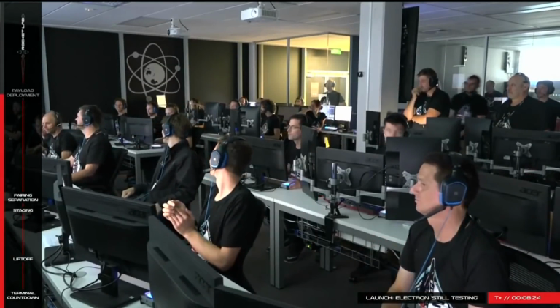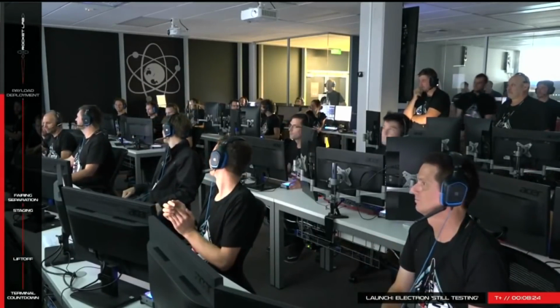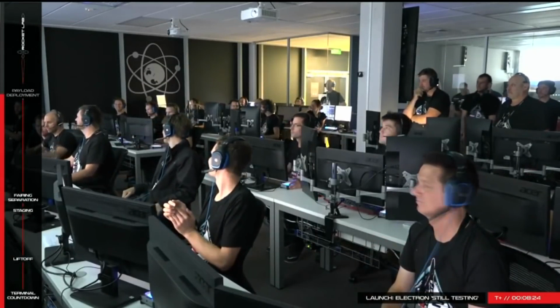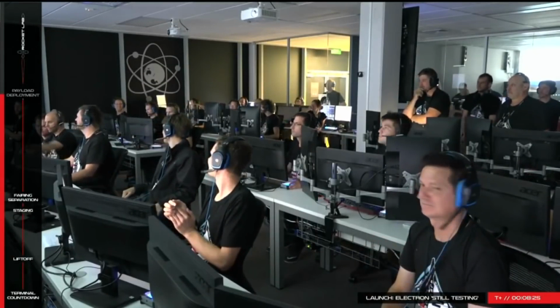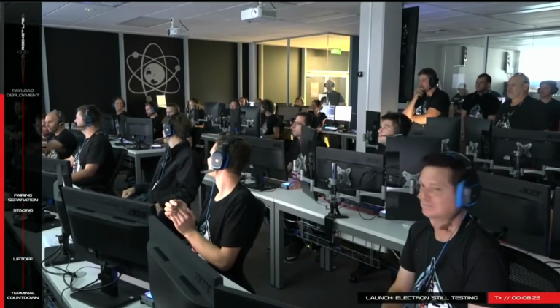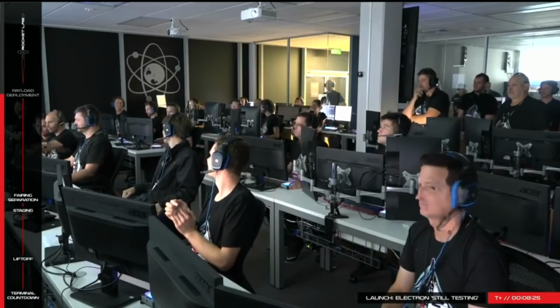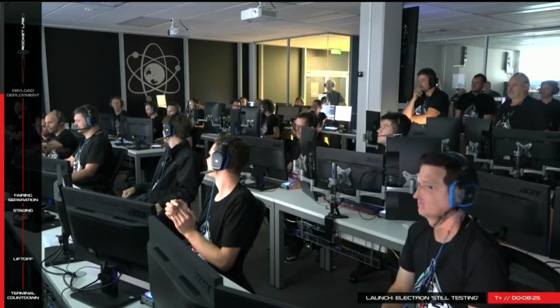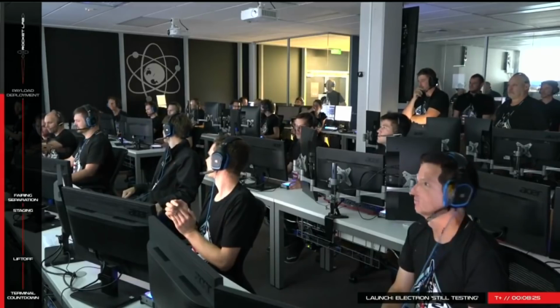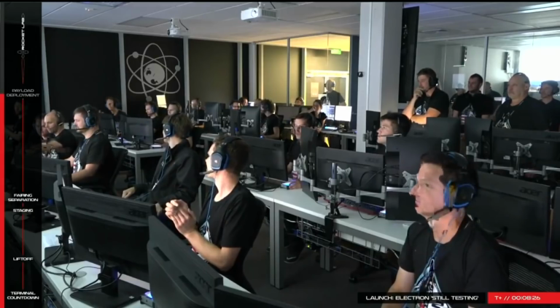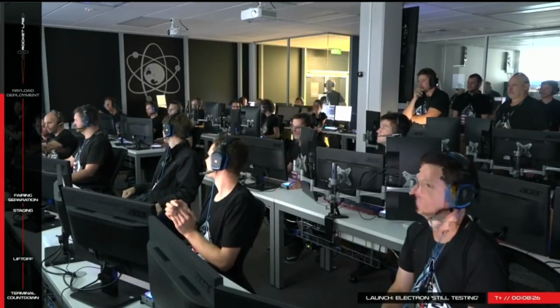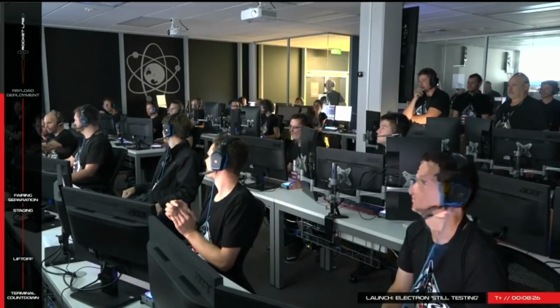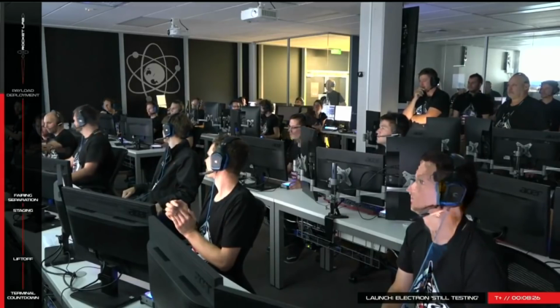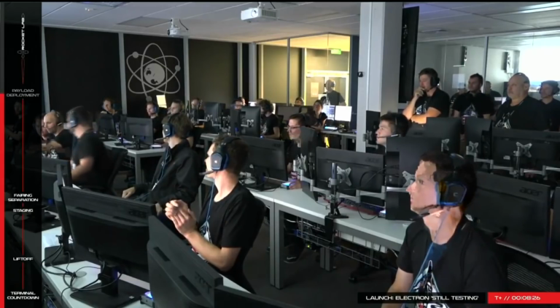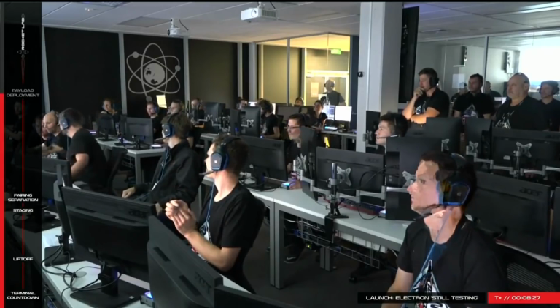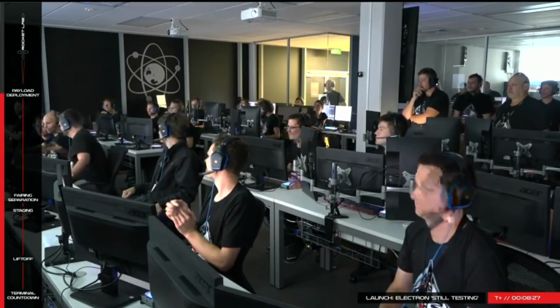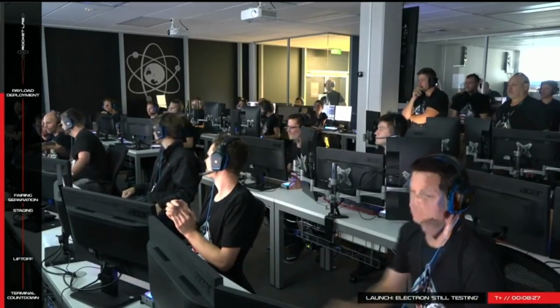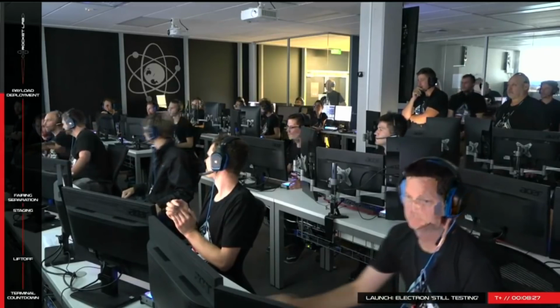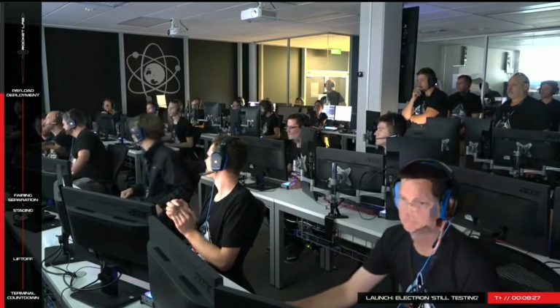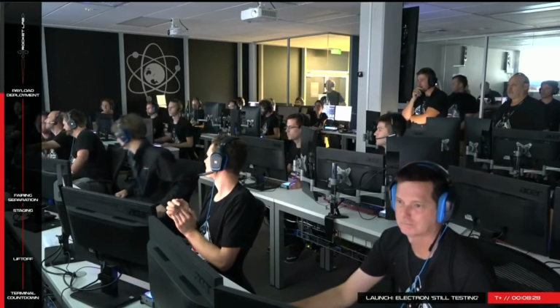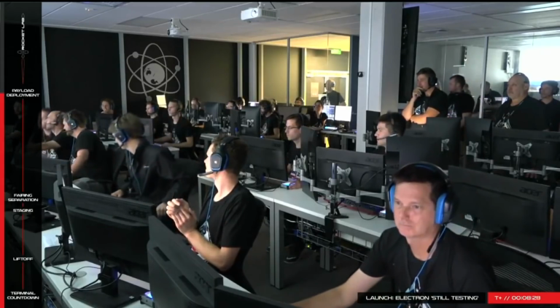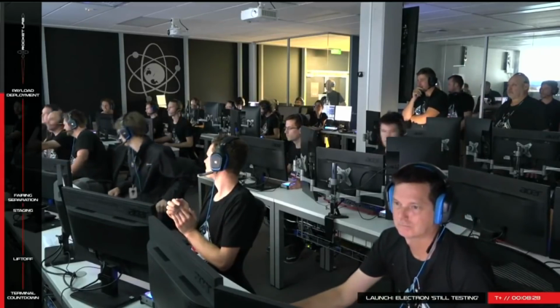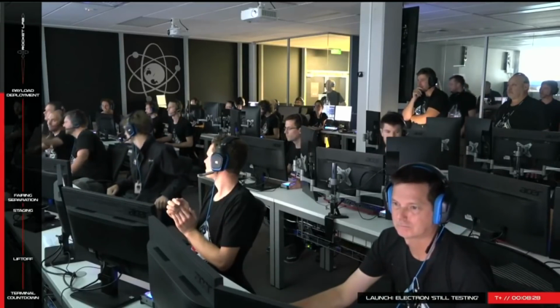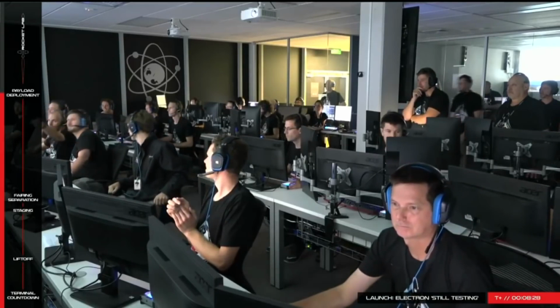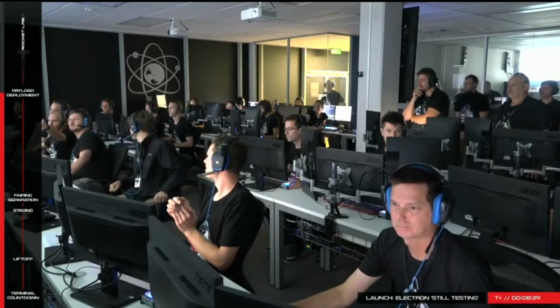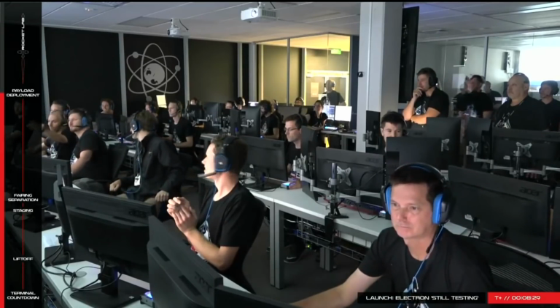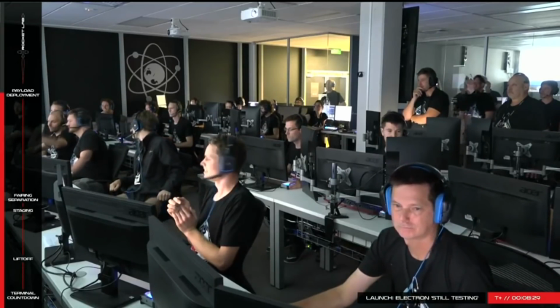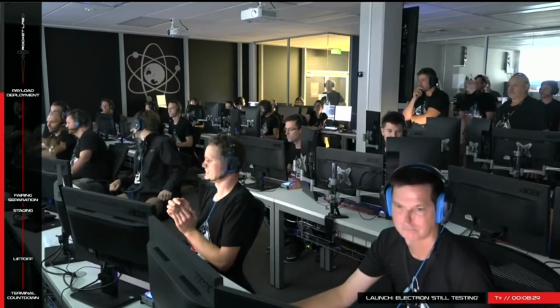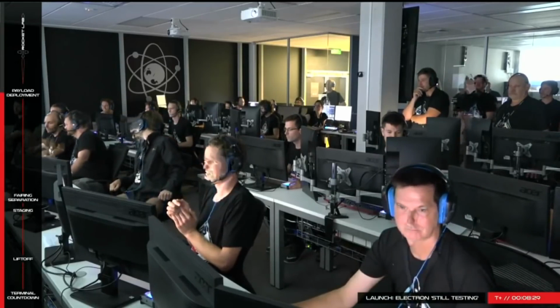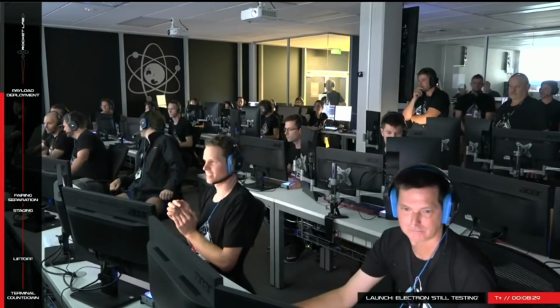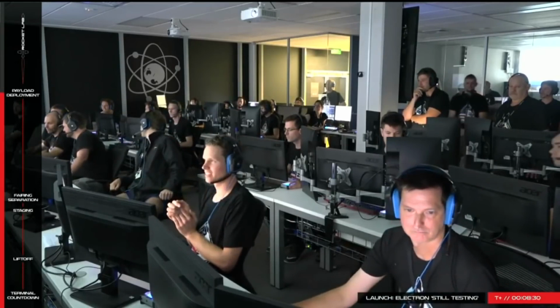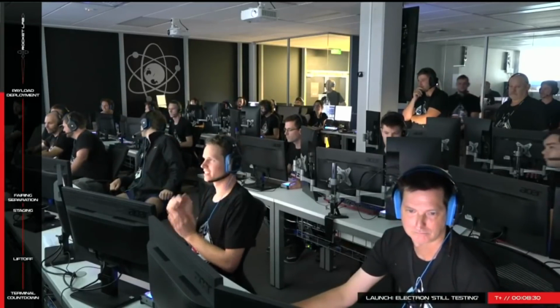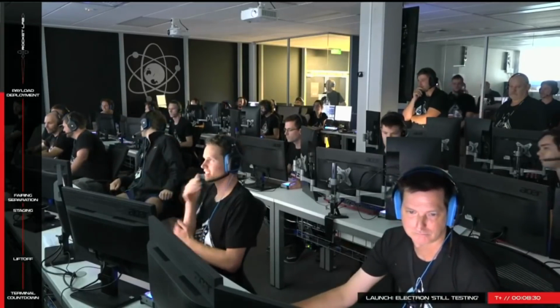So congratulations to Rocket Labs — we're looking forward to more launches. I'm Scott Manley, fly safe.